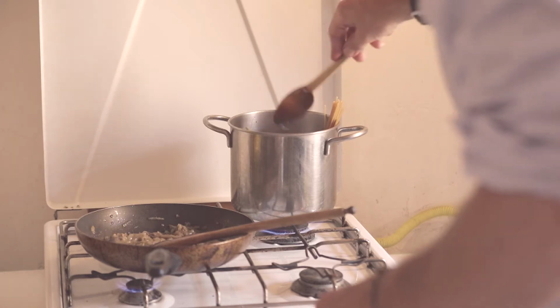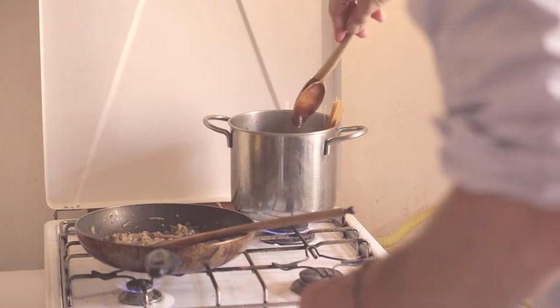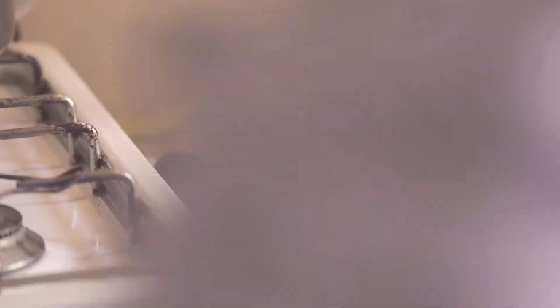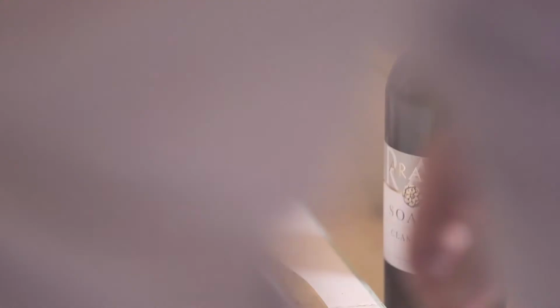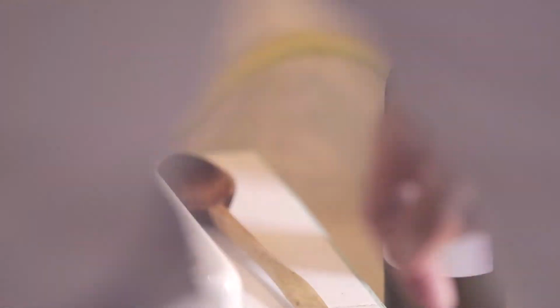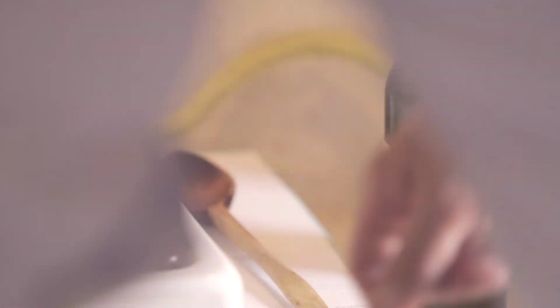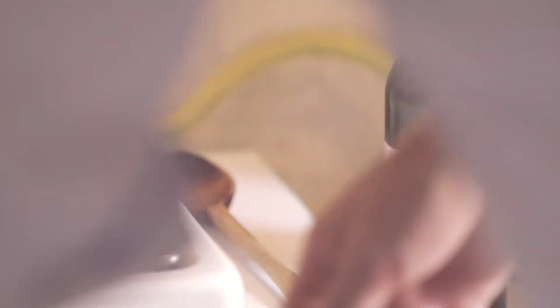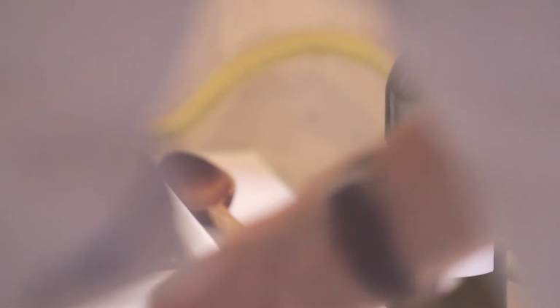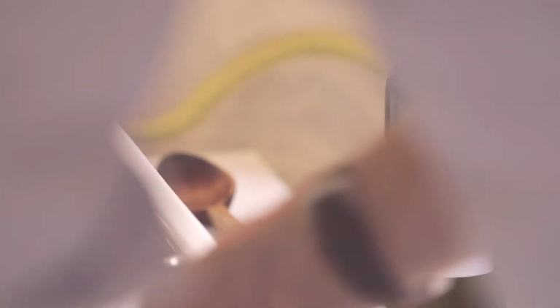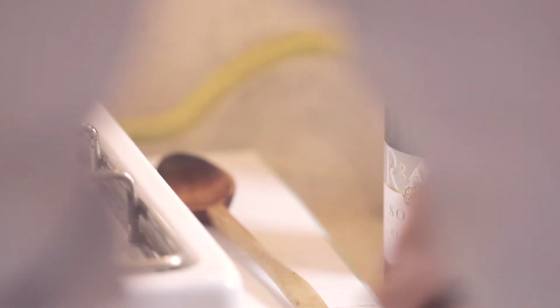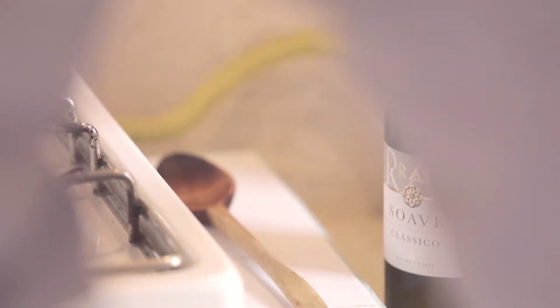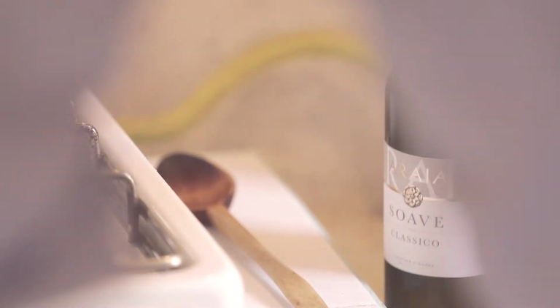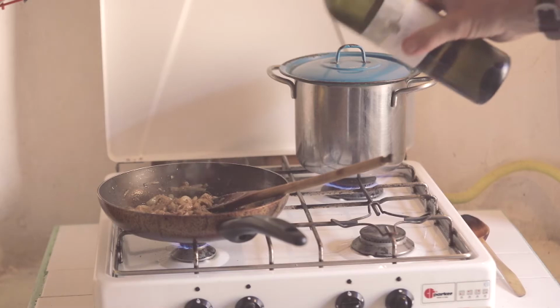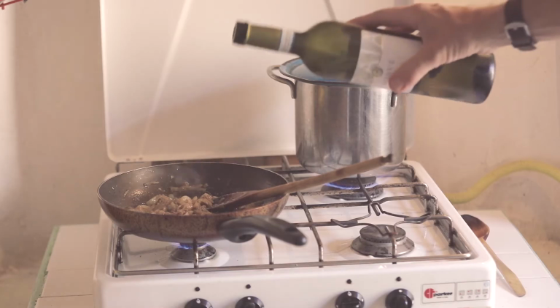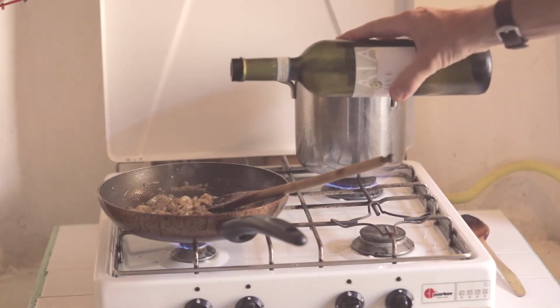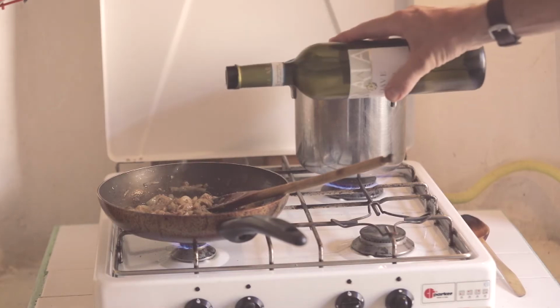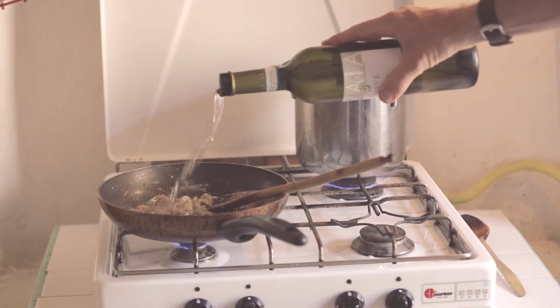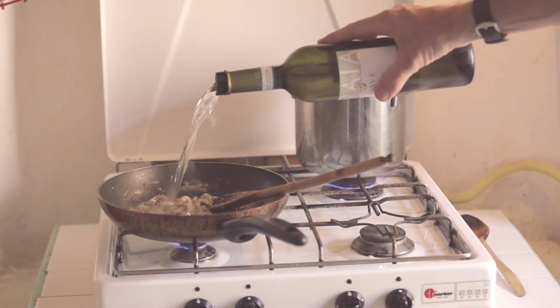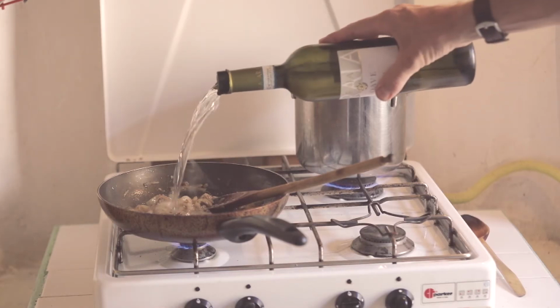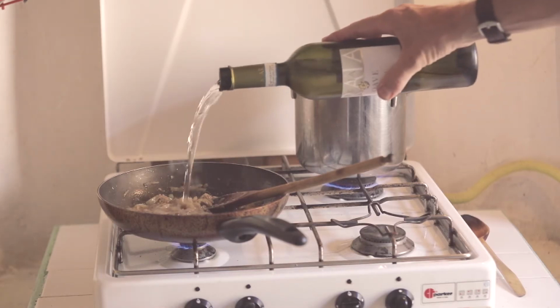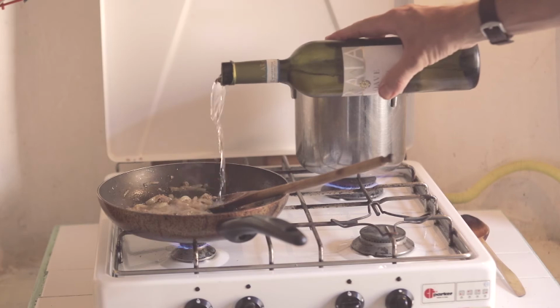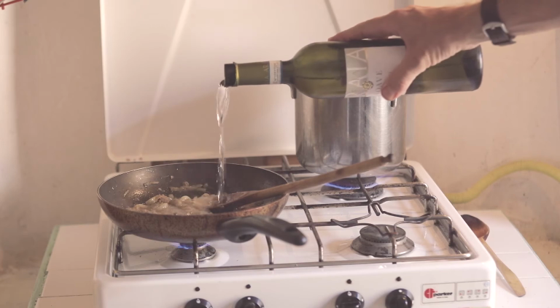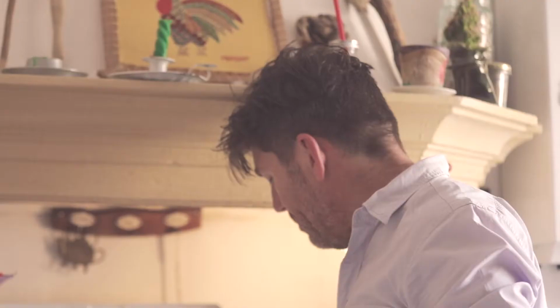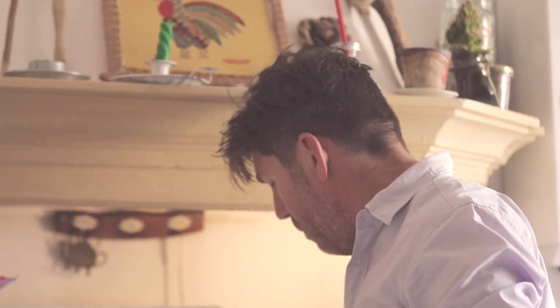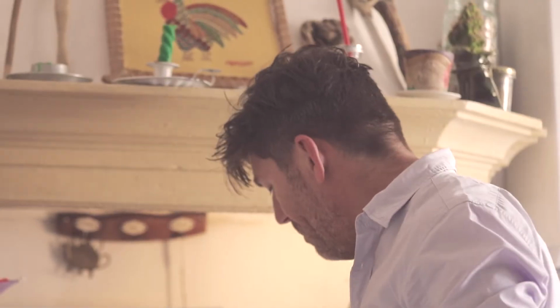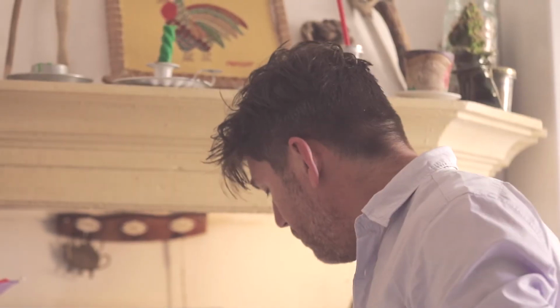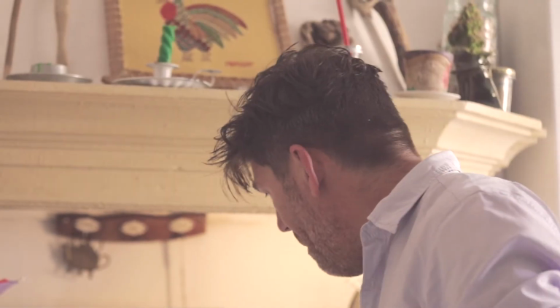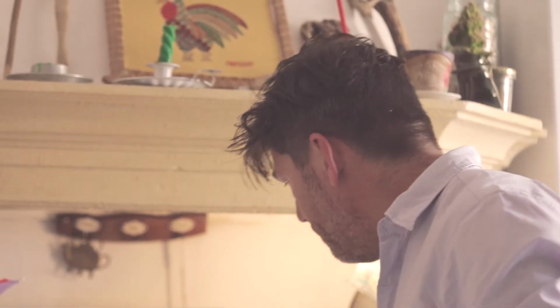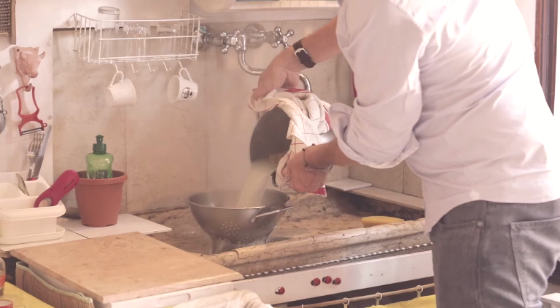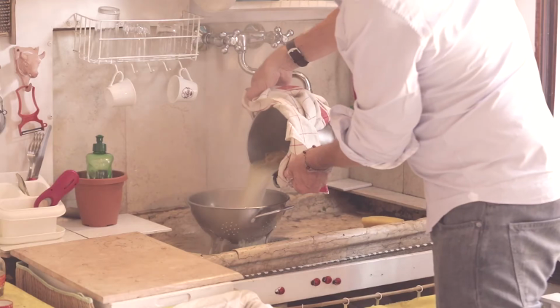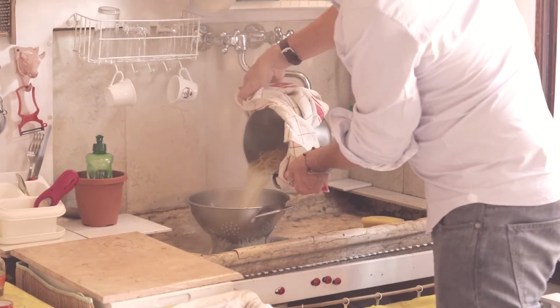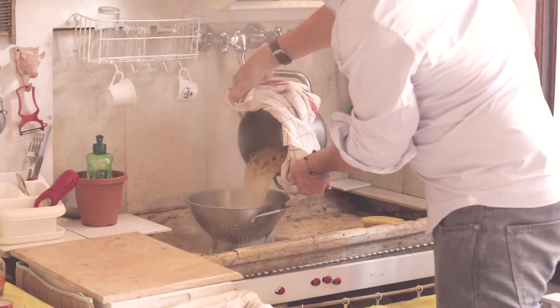Turn up the heat under the frying pan and add a glass of white wine. Drain the pasta when cooked, reserving a cup of the cooking water.